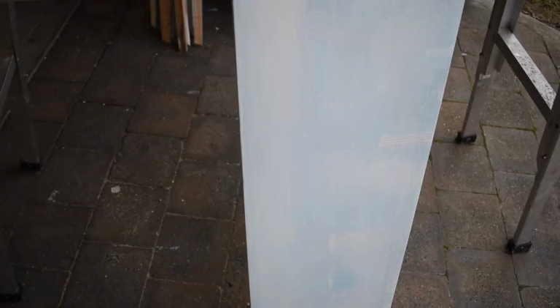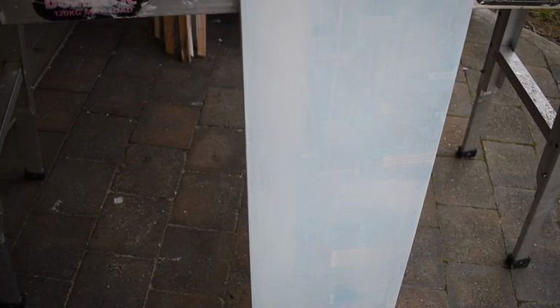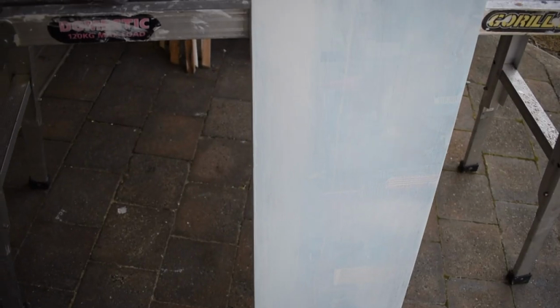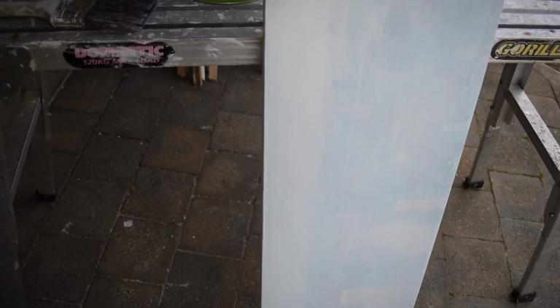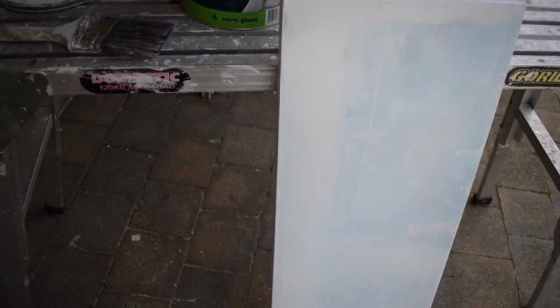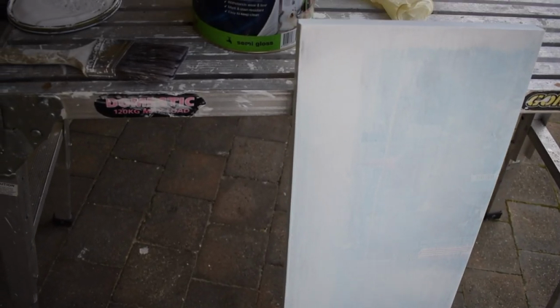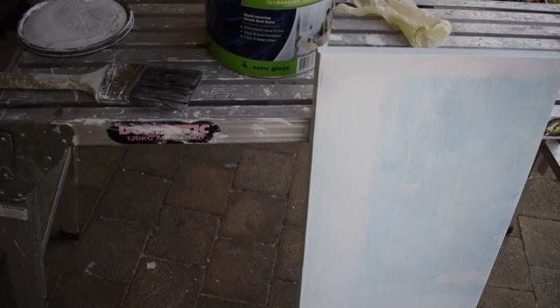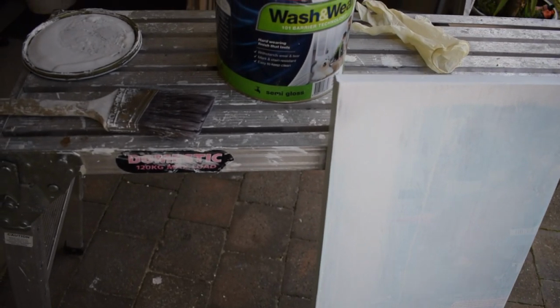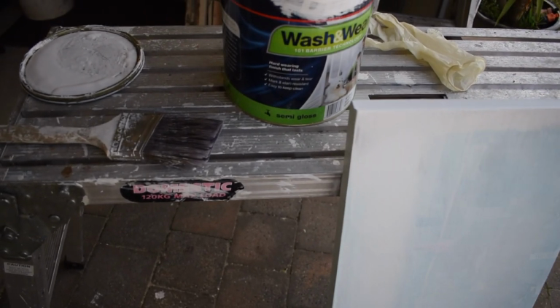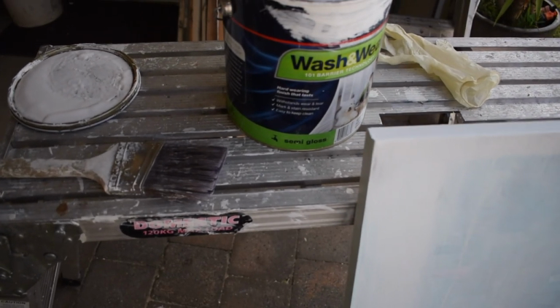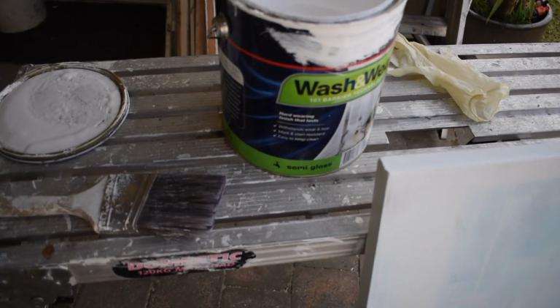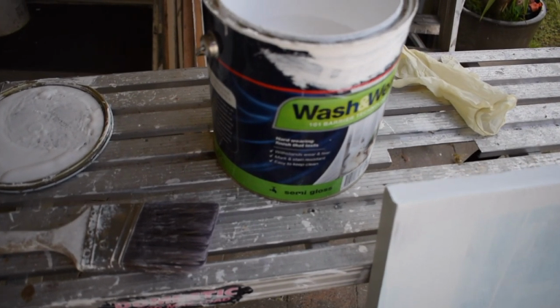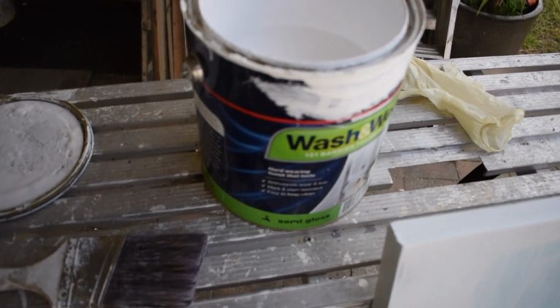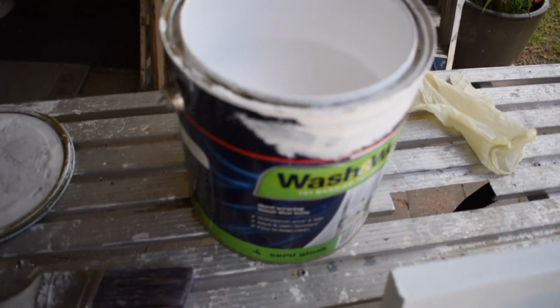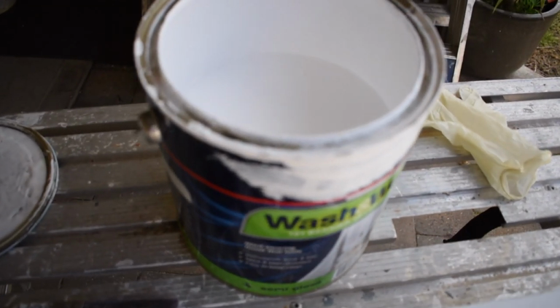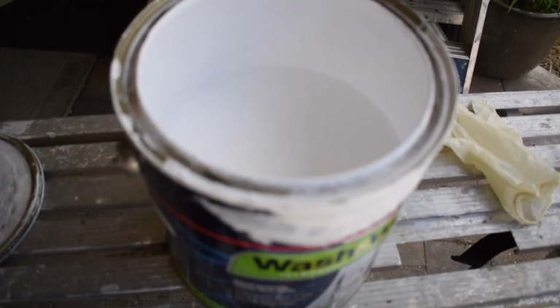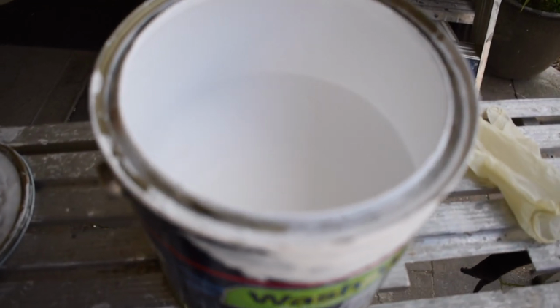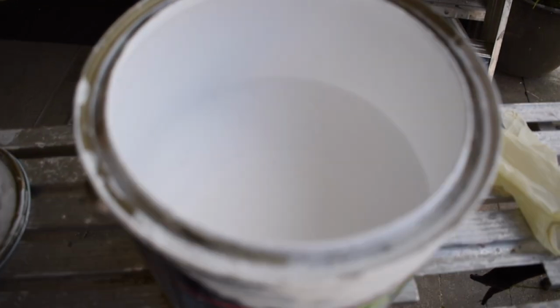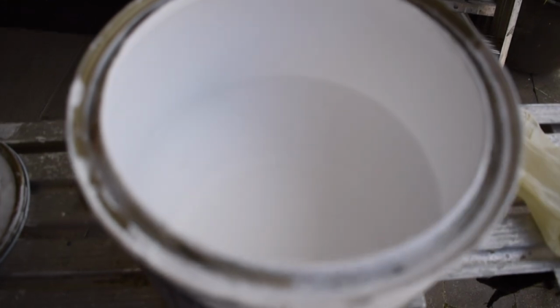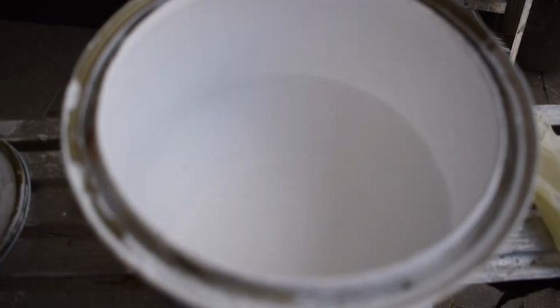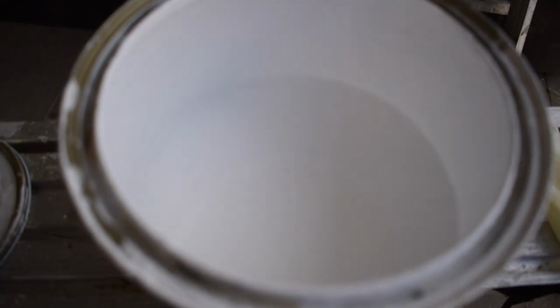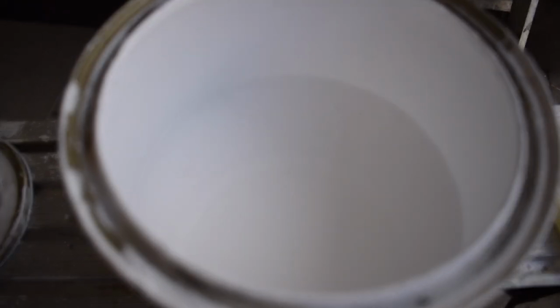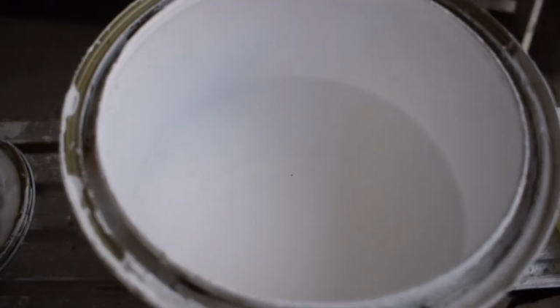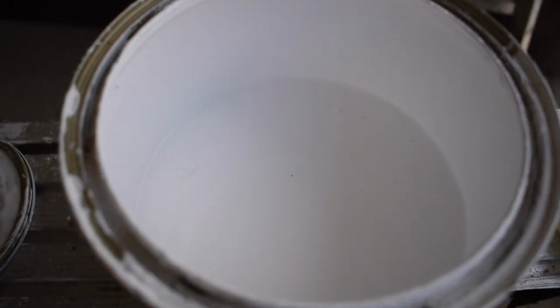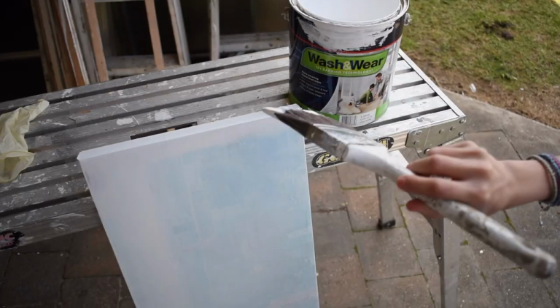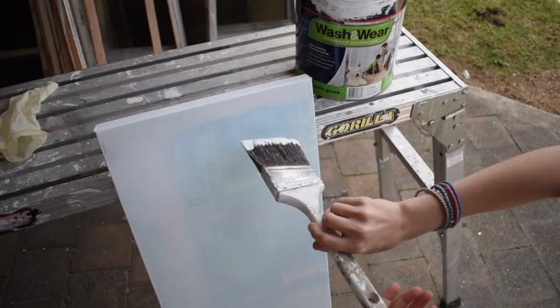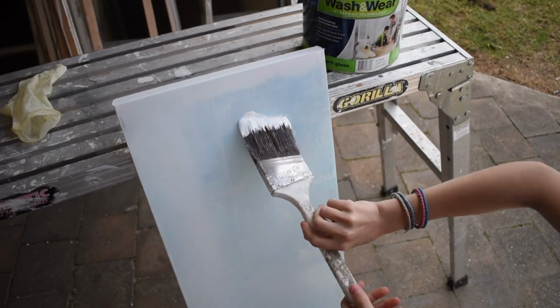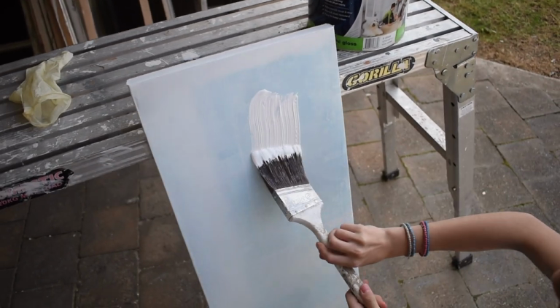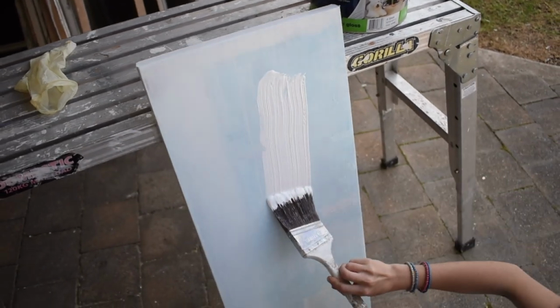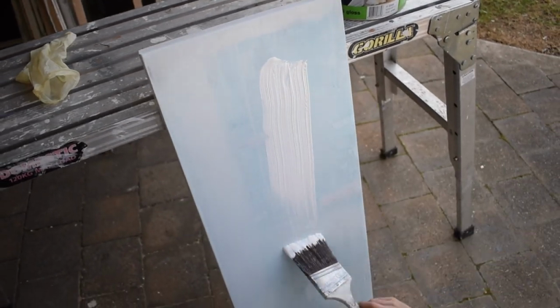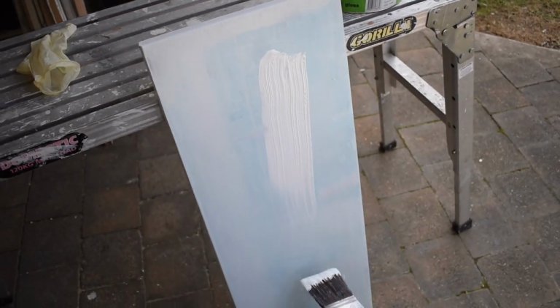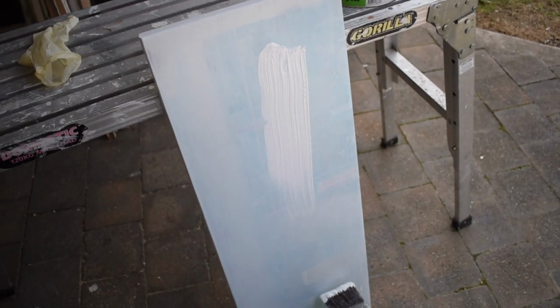Time to apply a coat of paint to the canvas. The colour is just a plain vivid white.